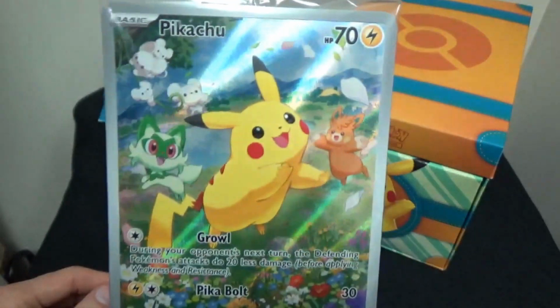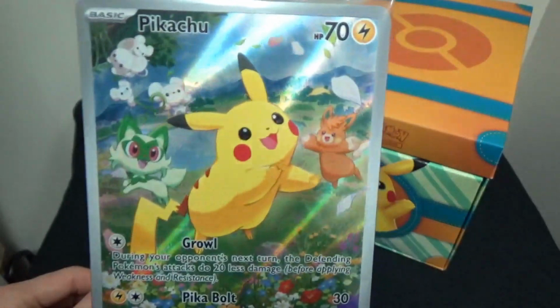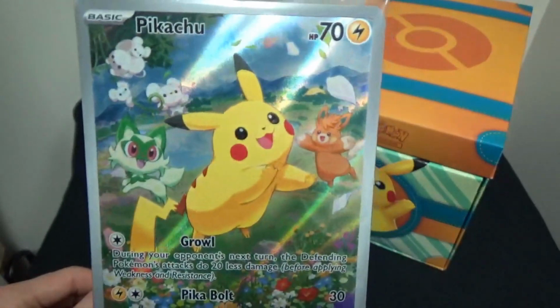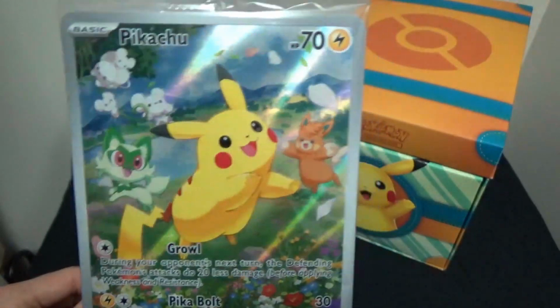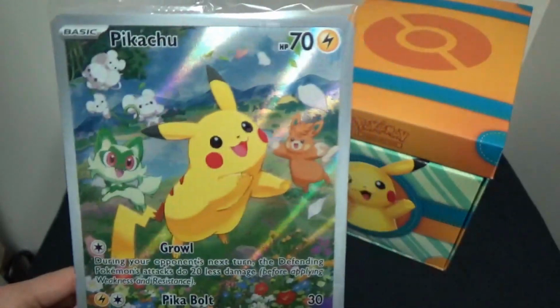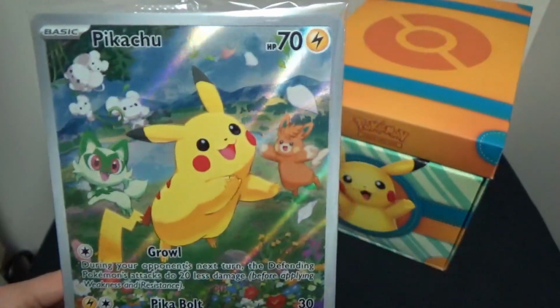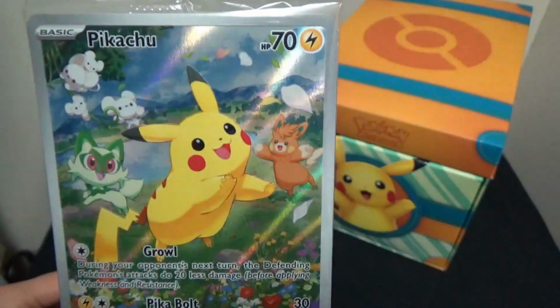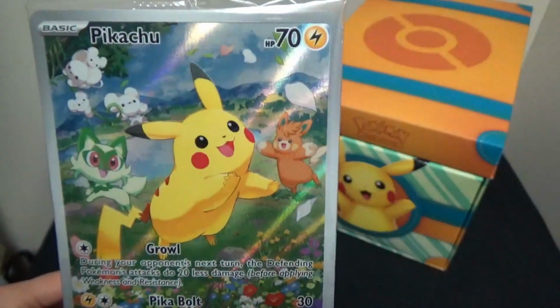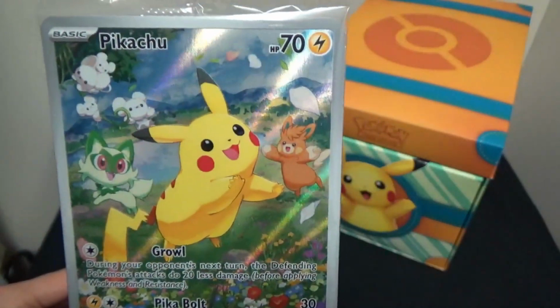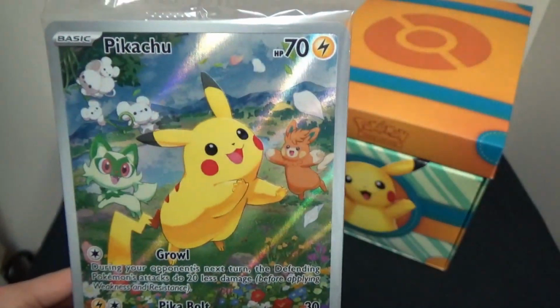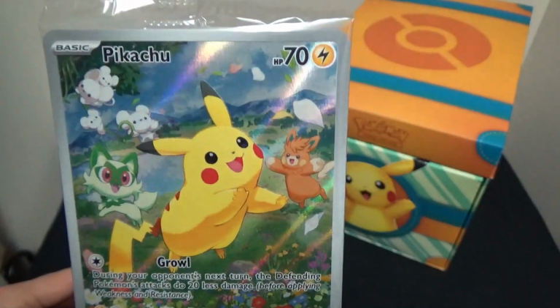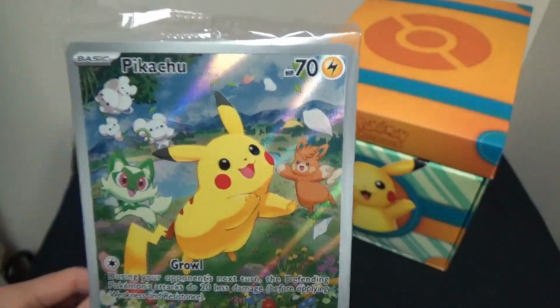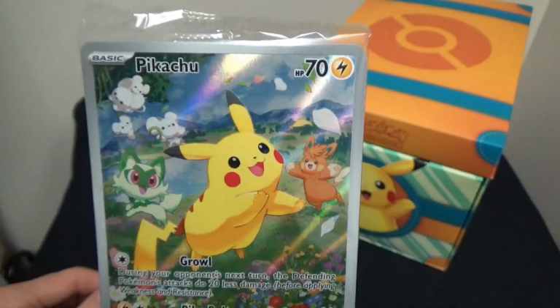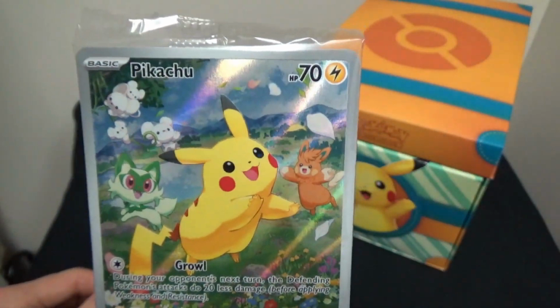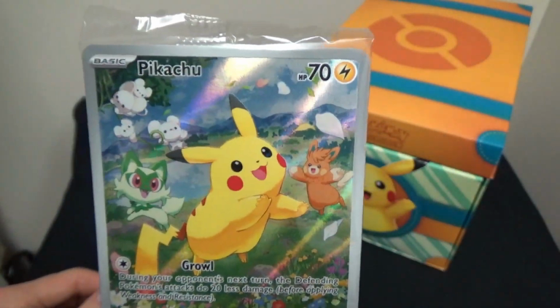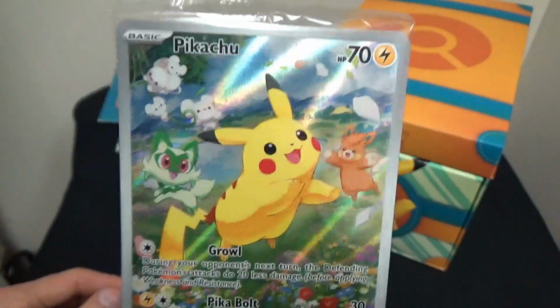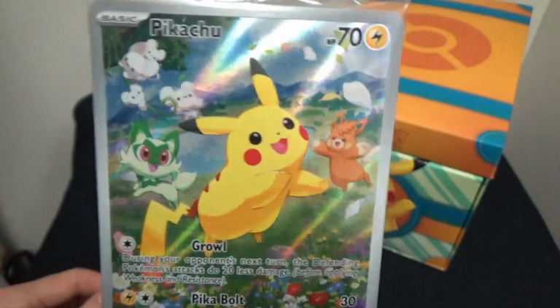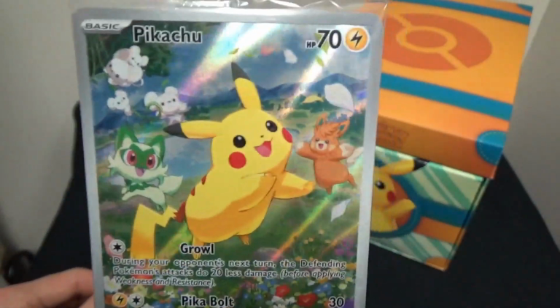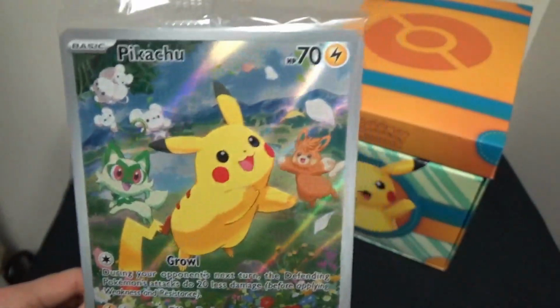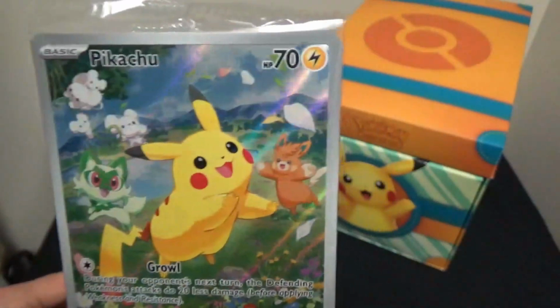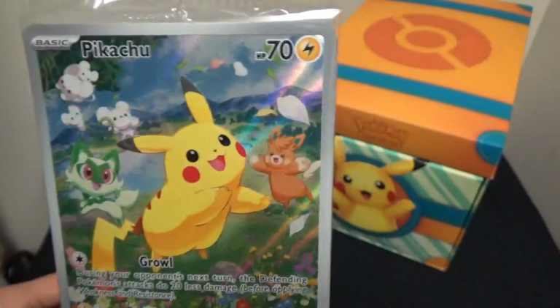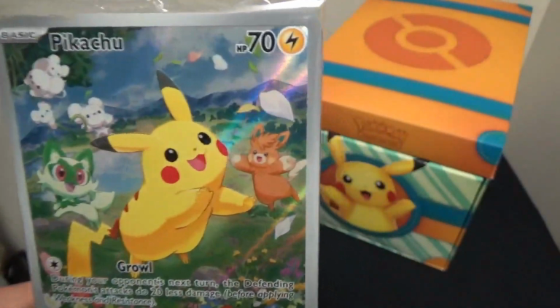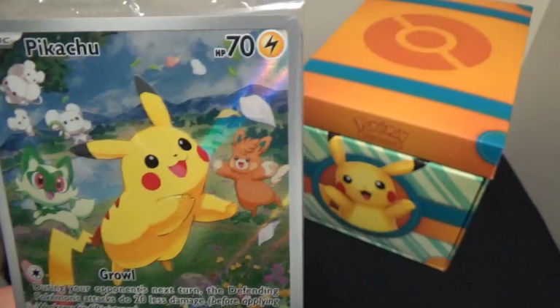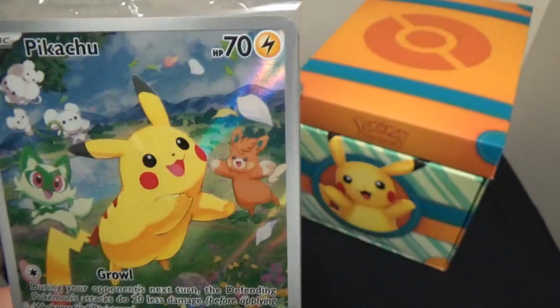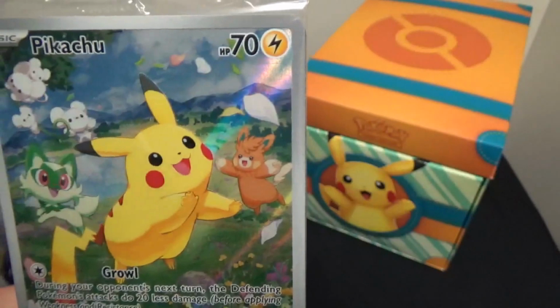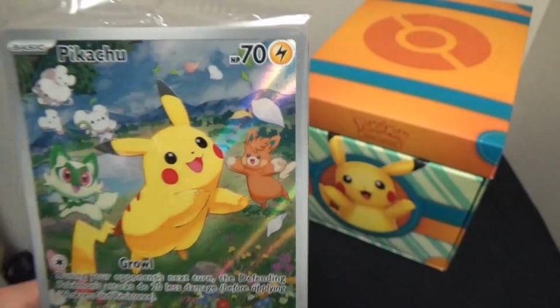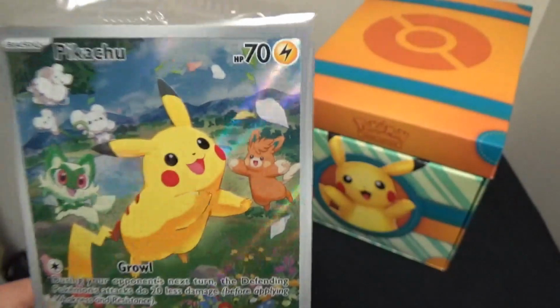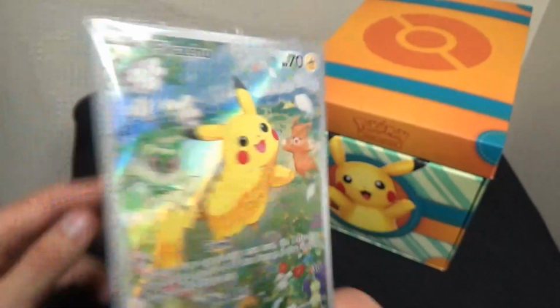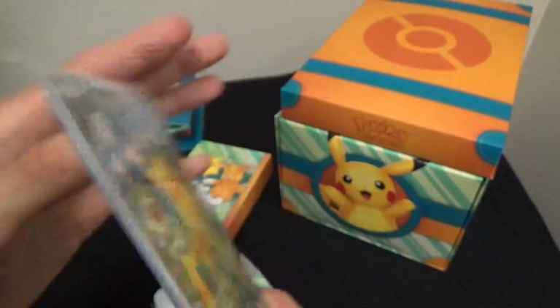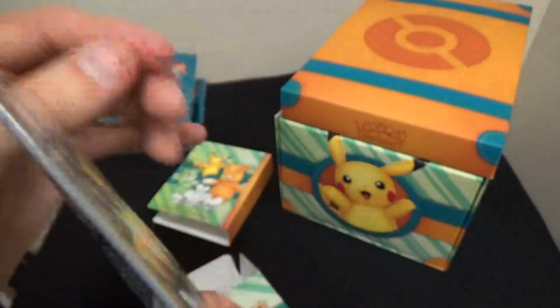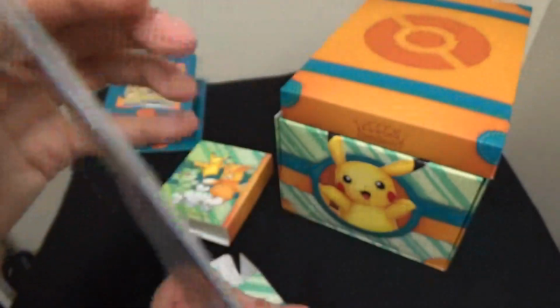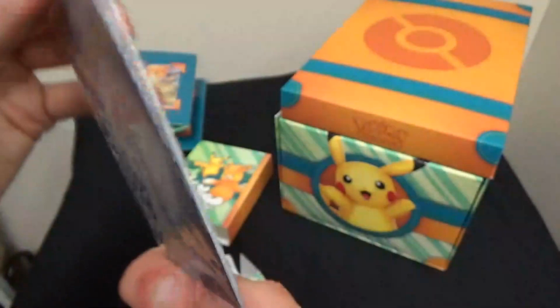We have Pikachu, Sprigatito, Mousehold, and Pommot right here on the promo card packaging.